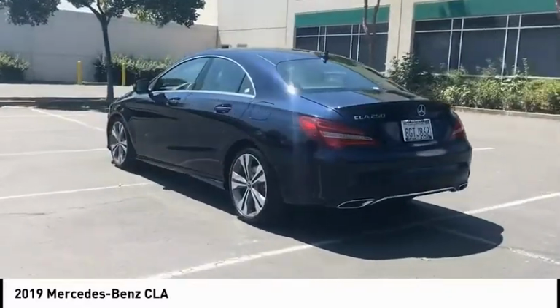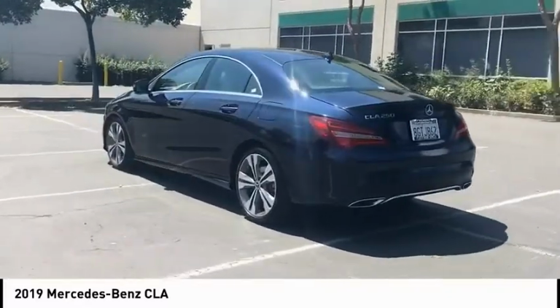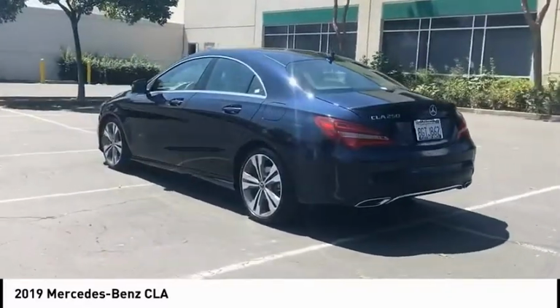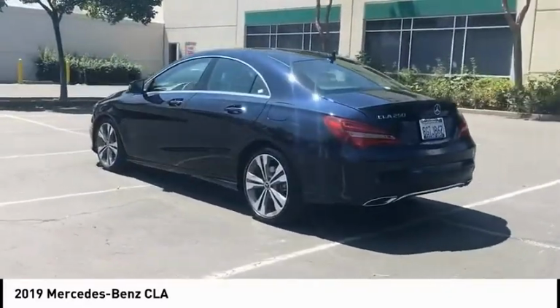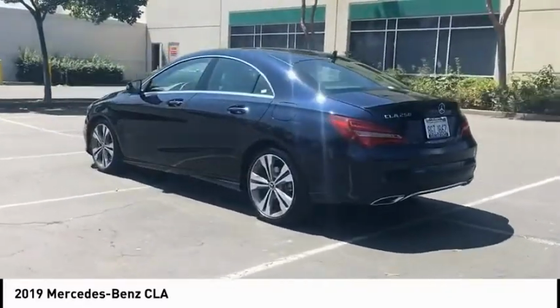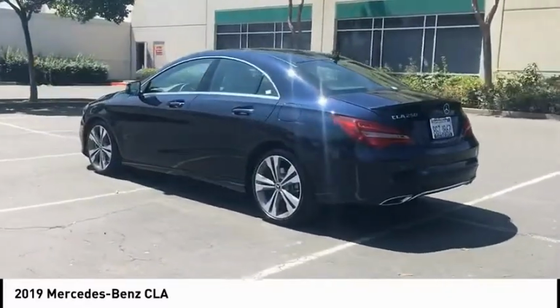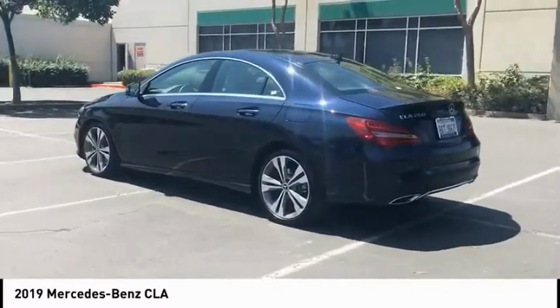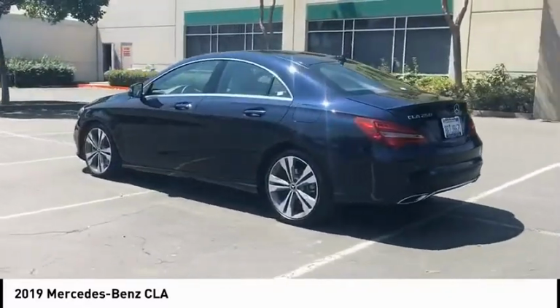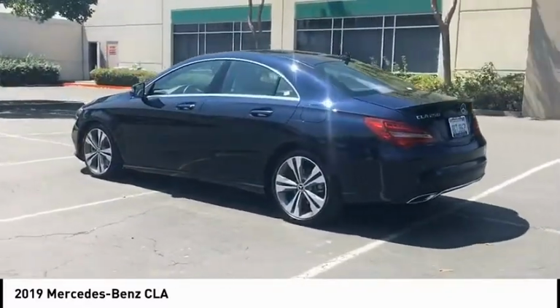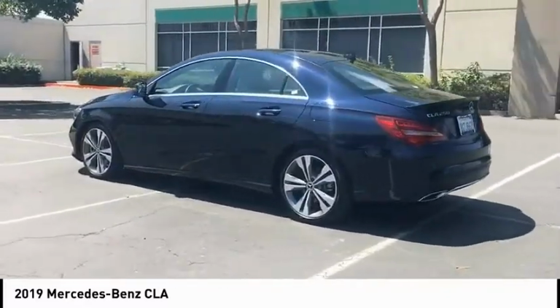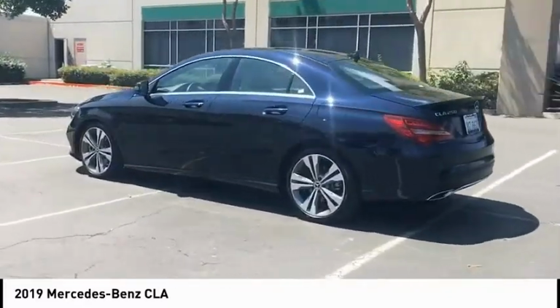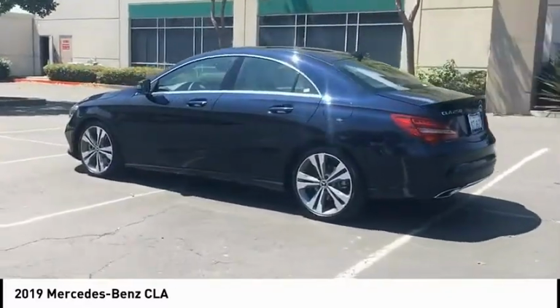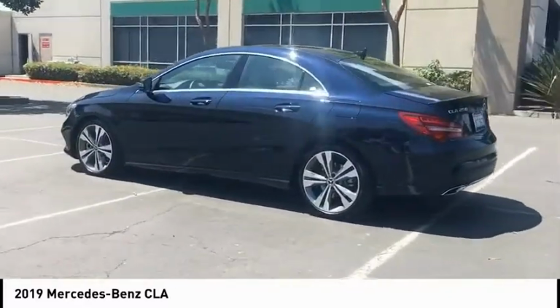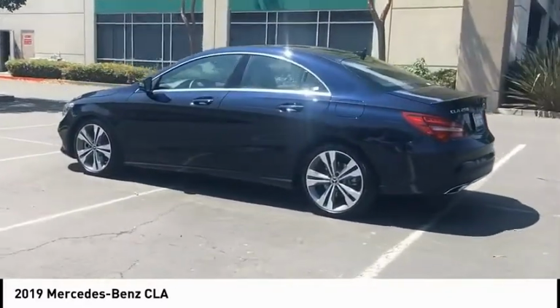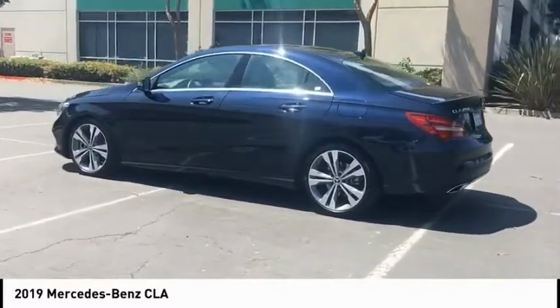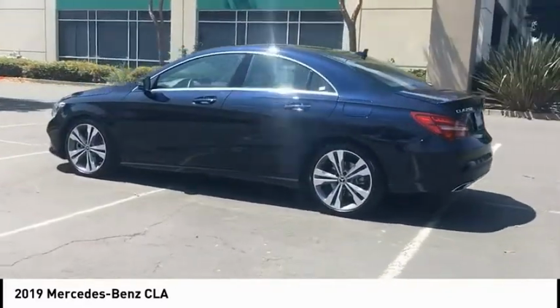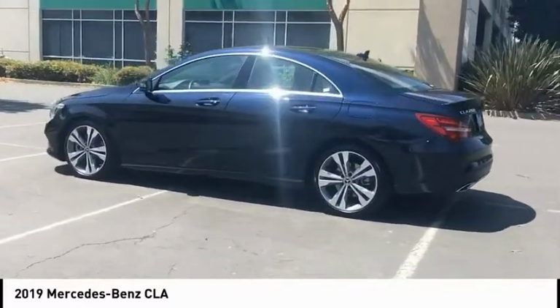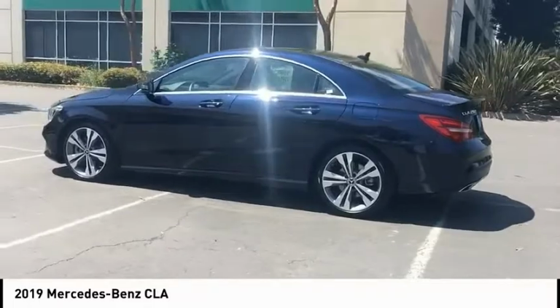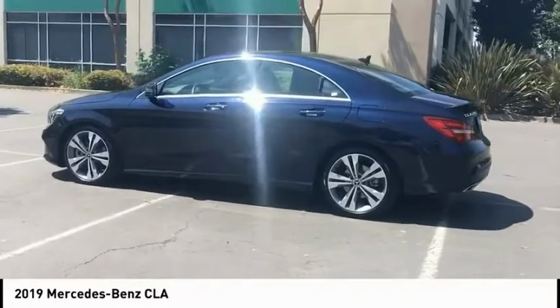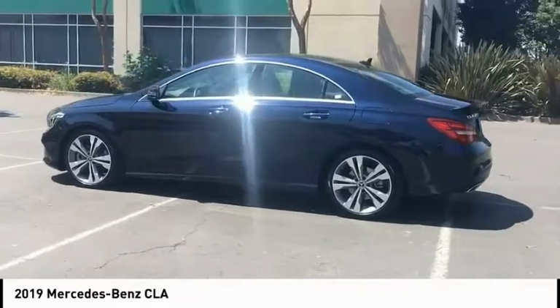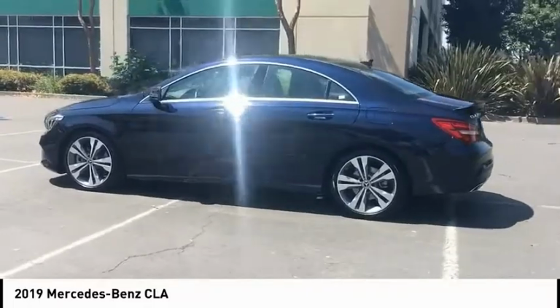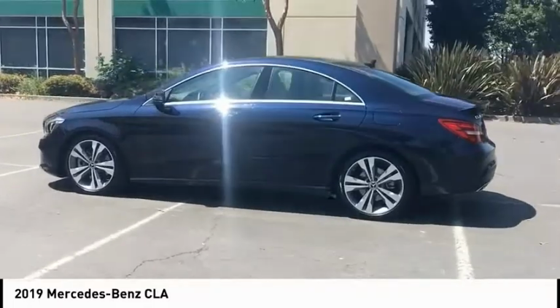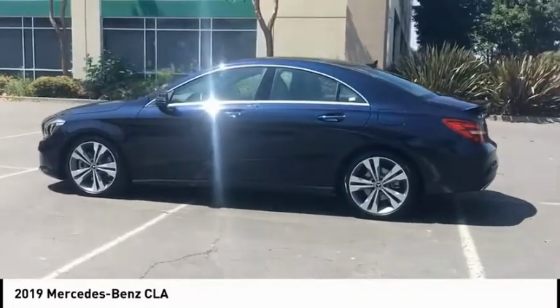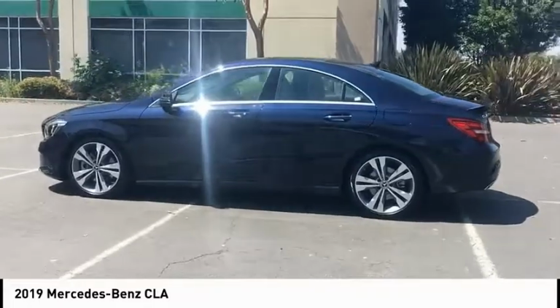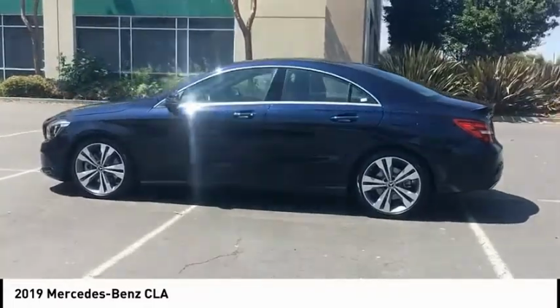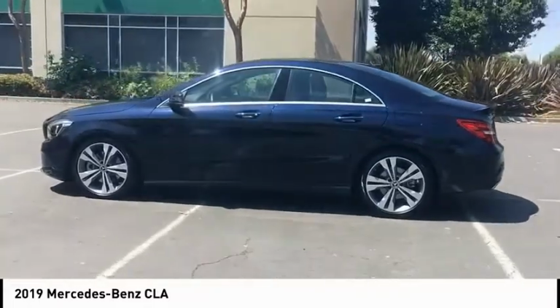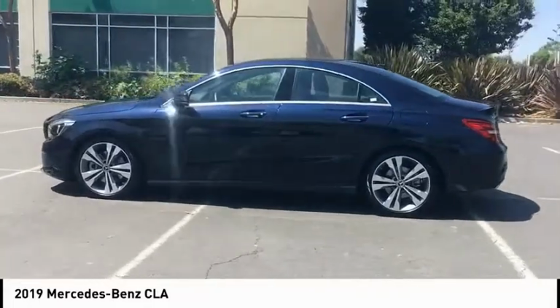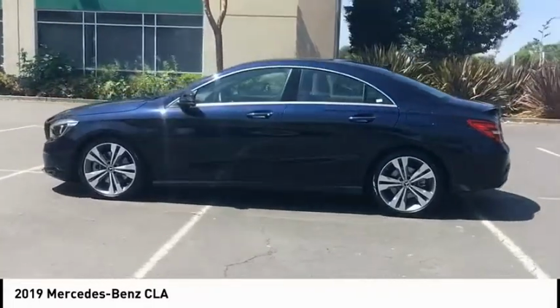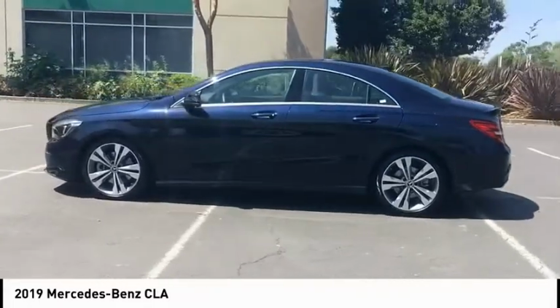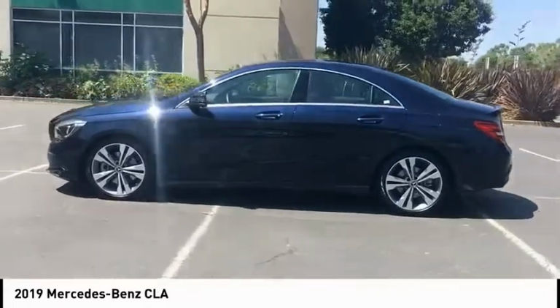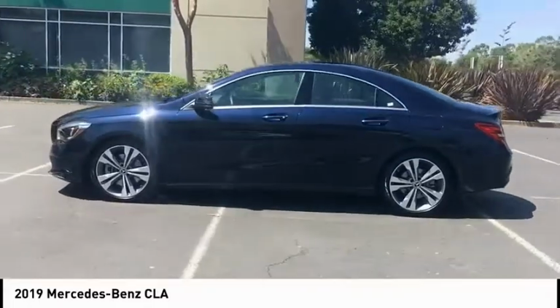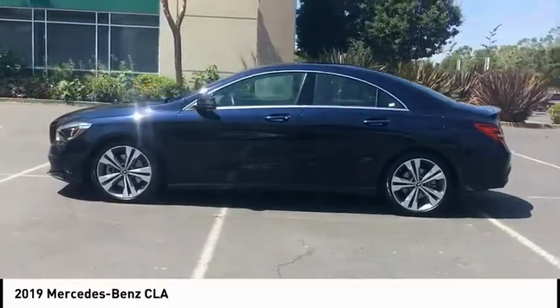And is priced below $40,000. This vehicle has less than 7,000 miles.